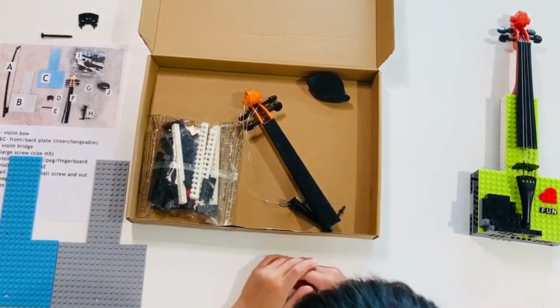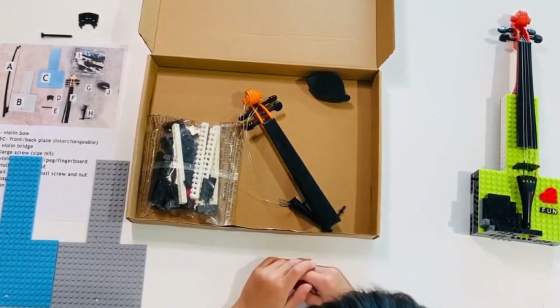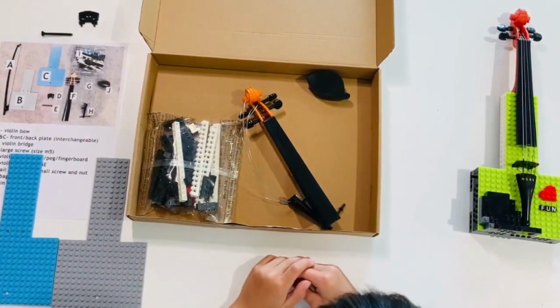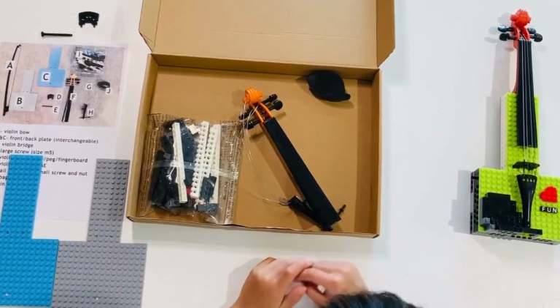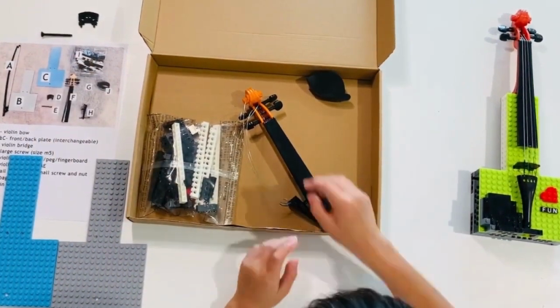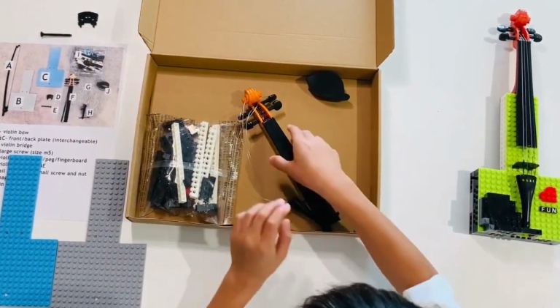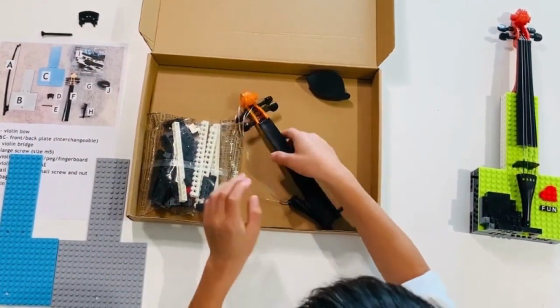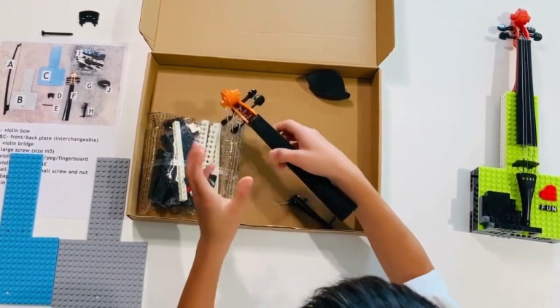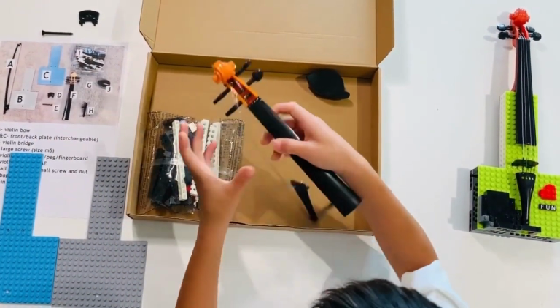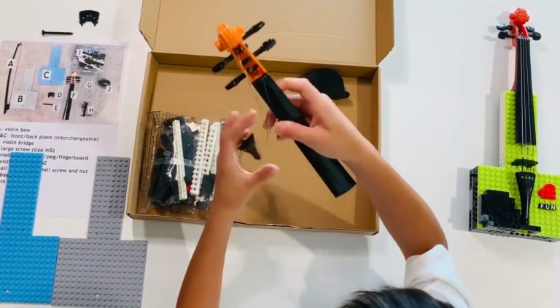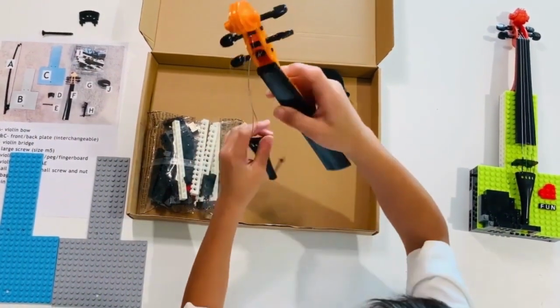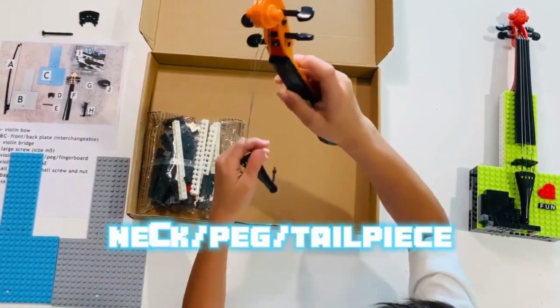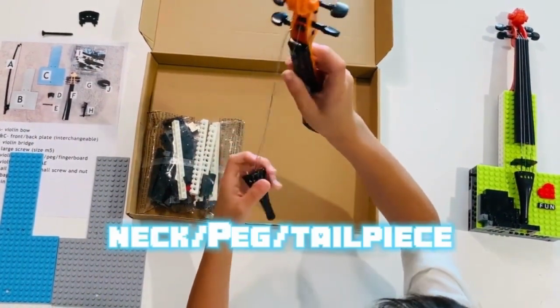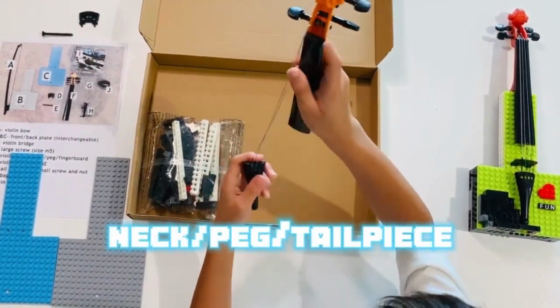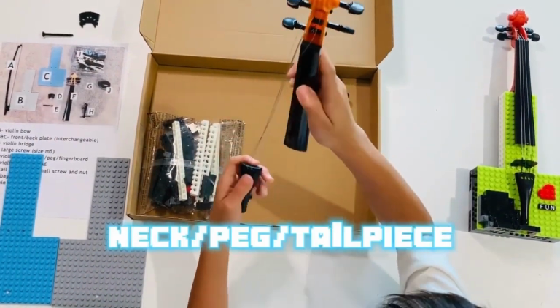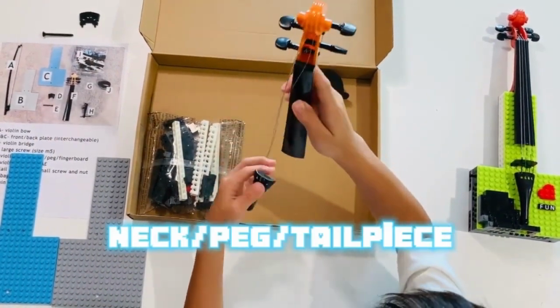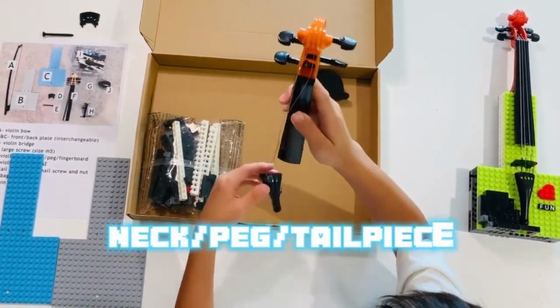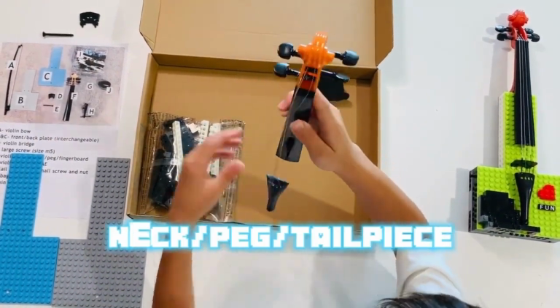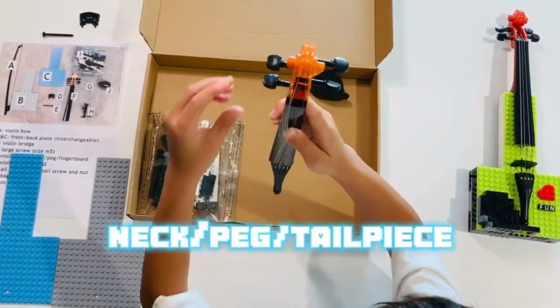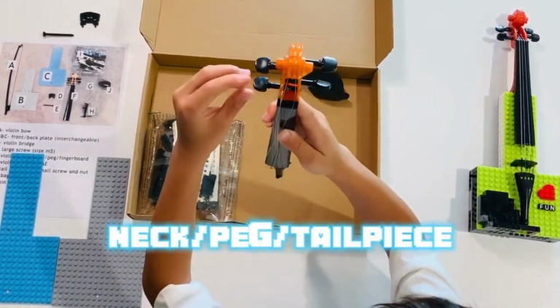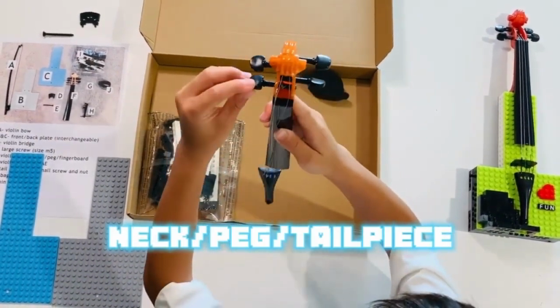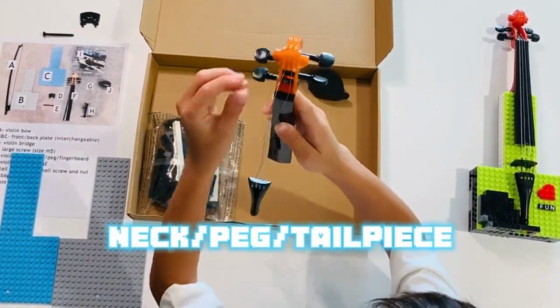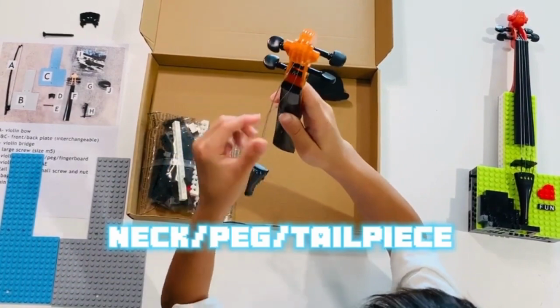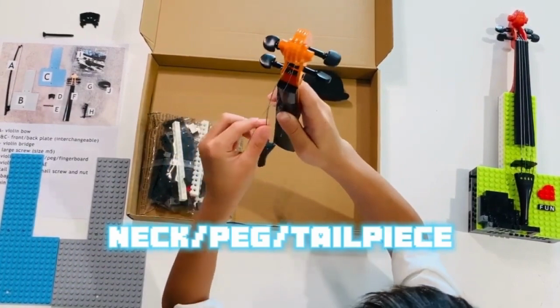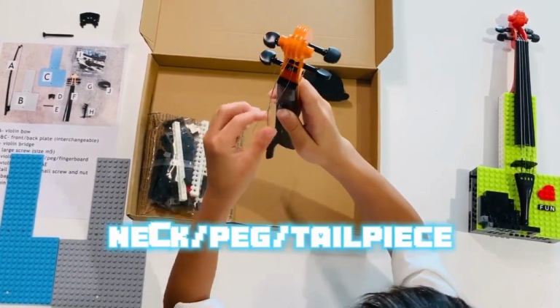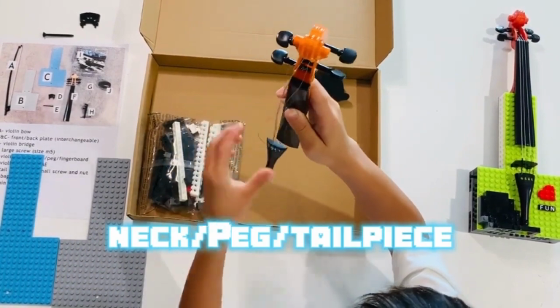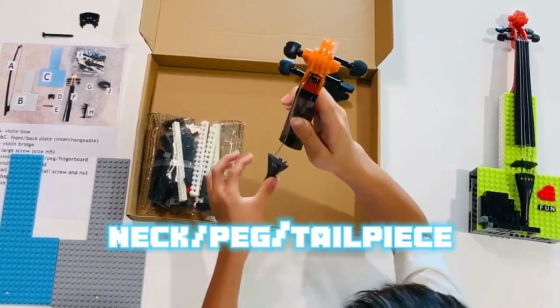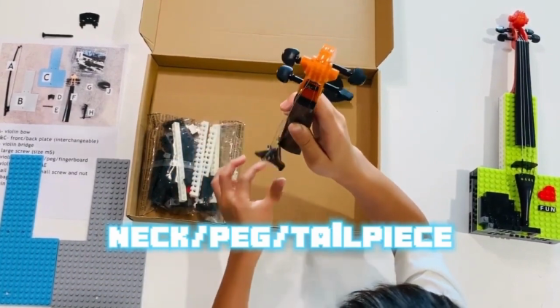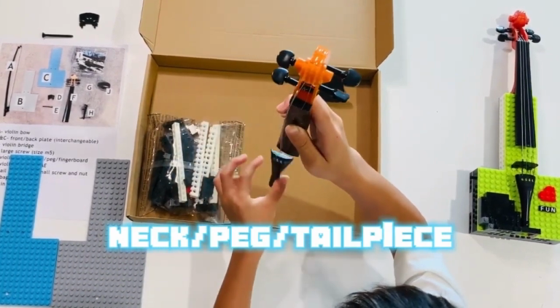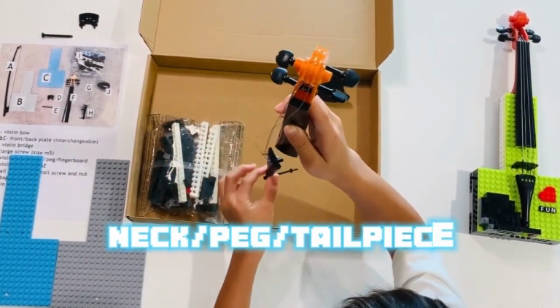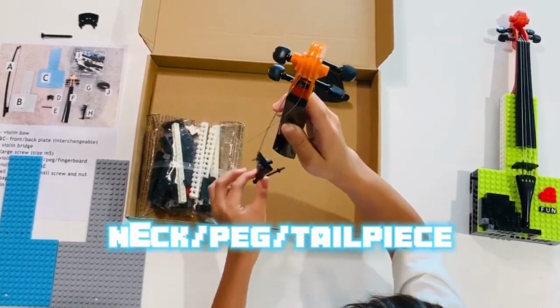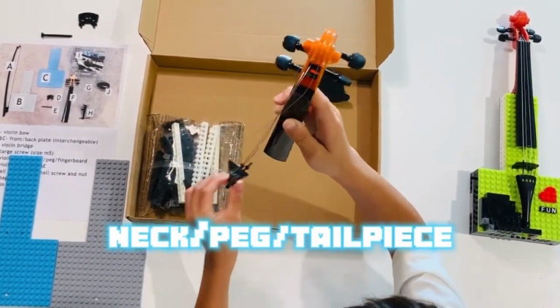We also have this violin neck, which is attached to the pegs, strings, and tailpiece.